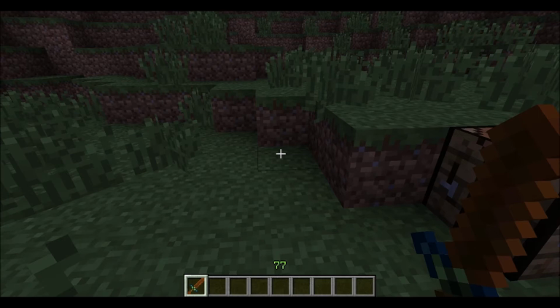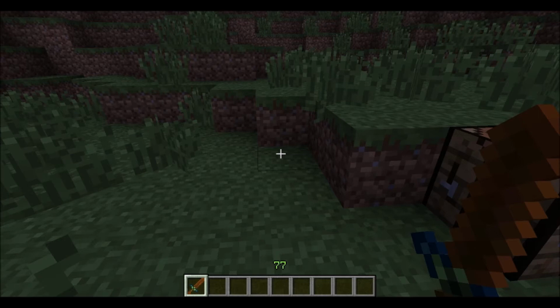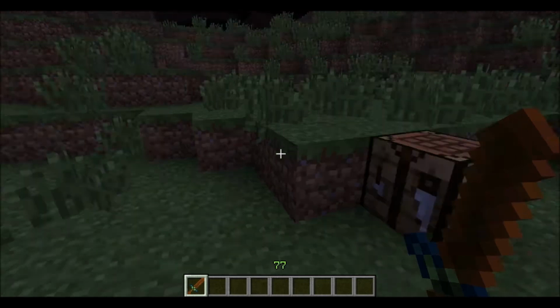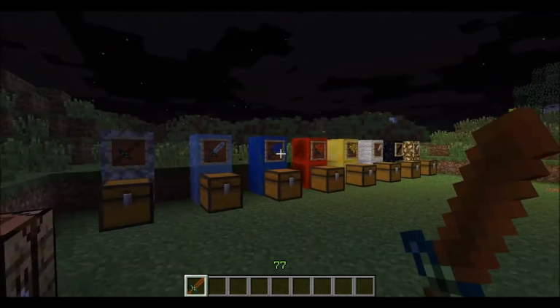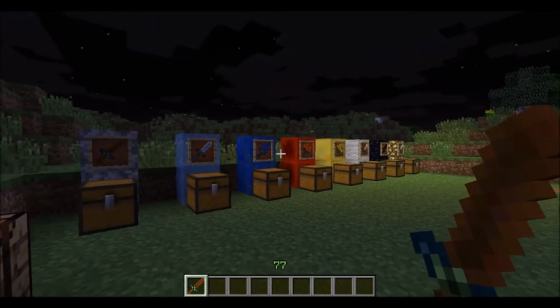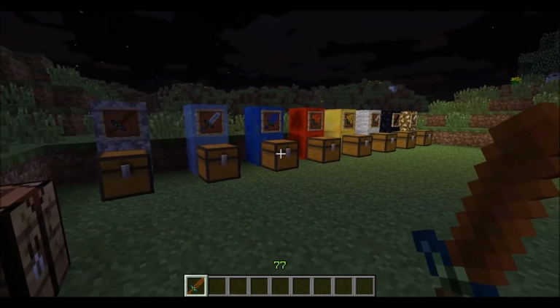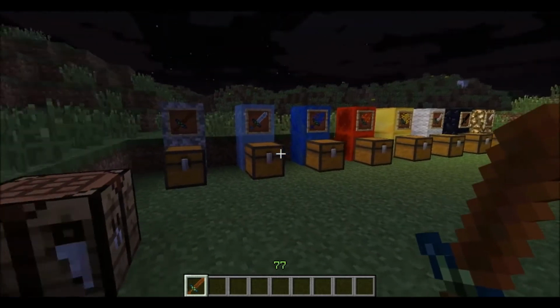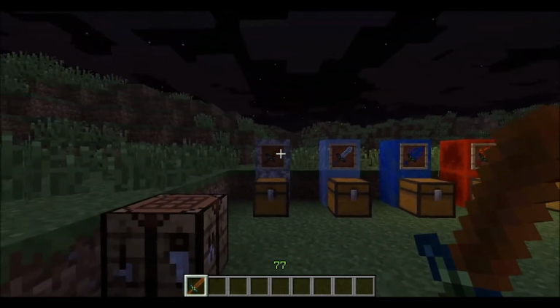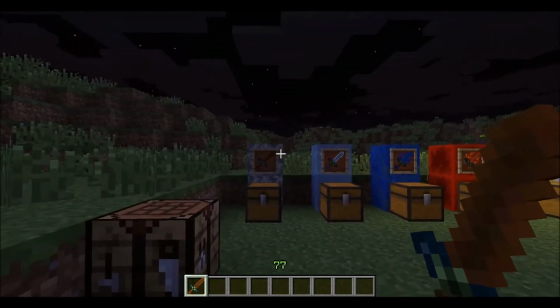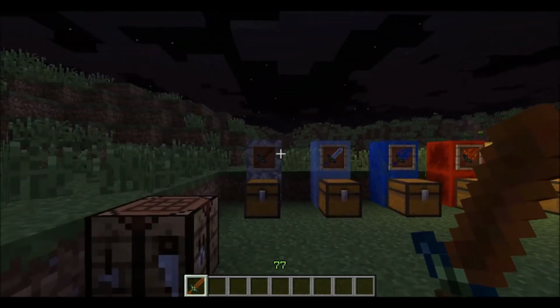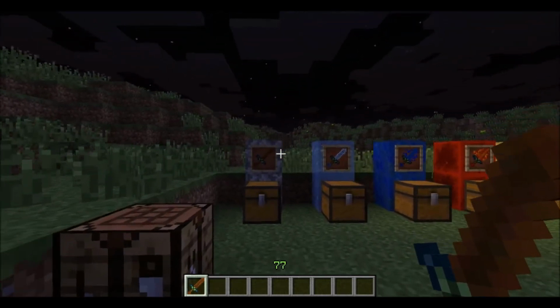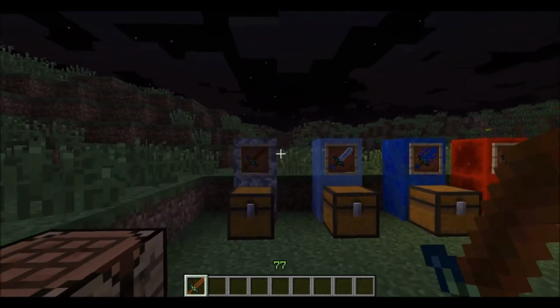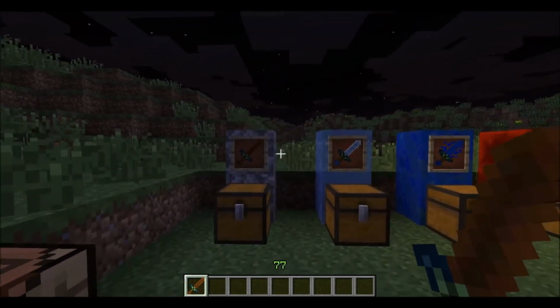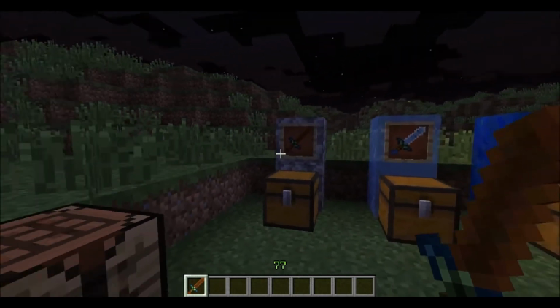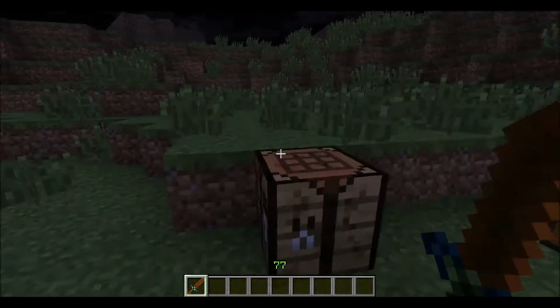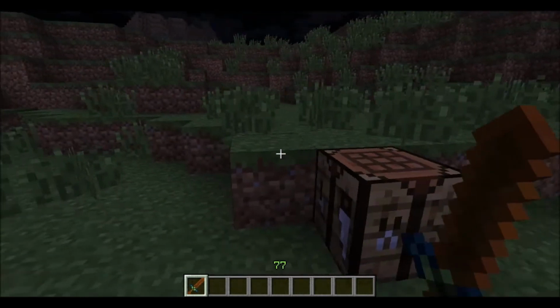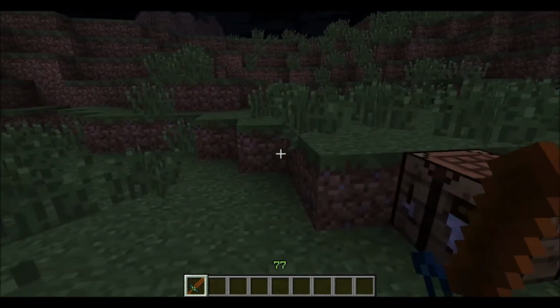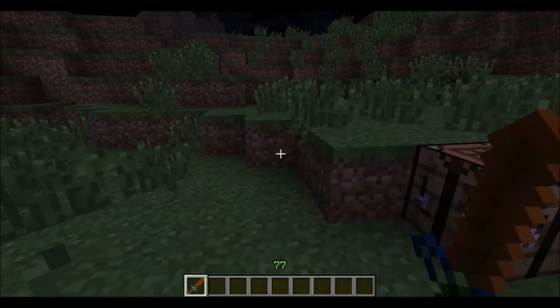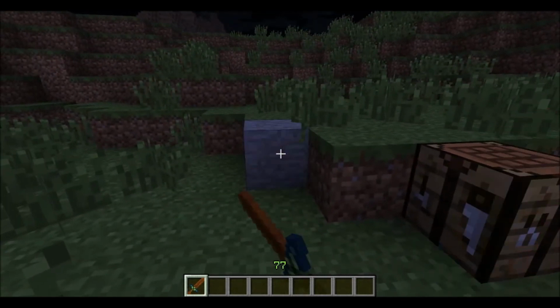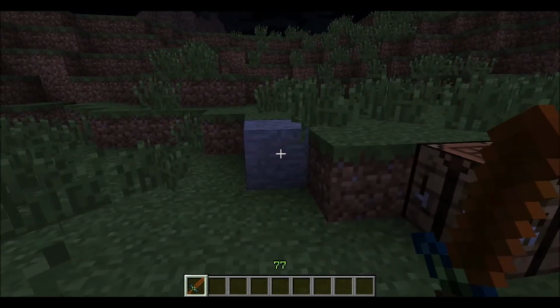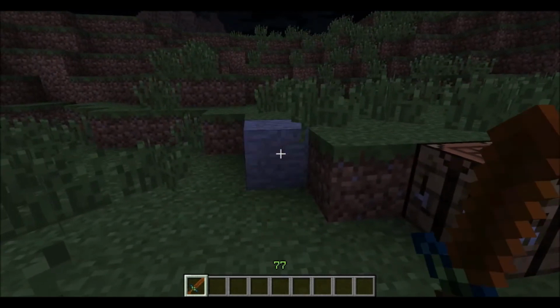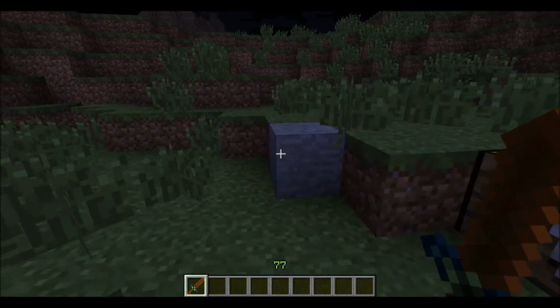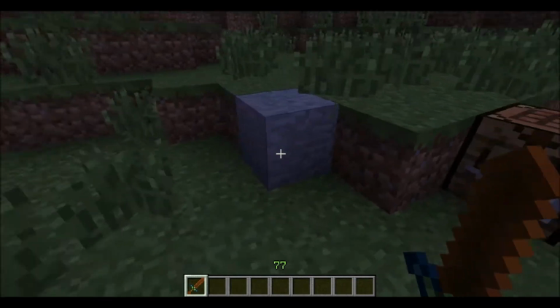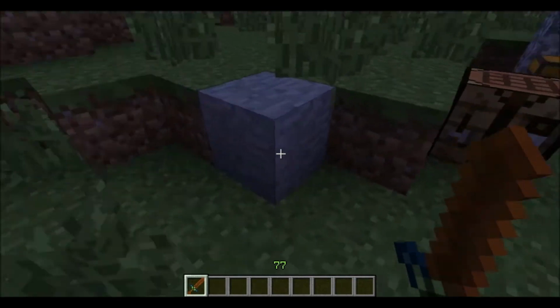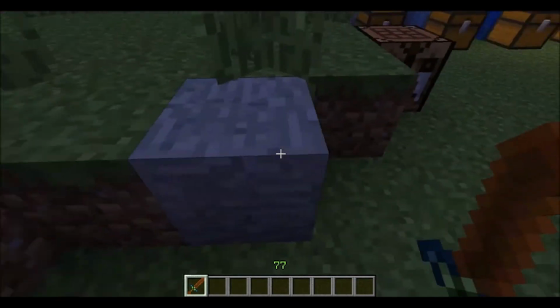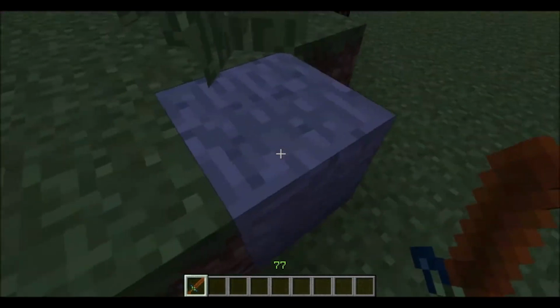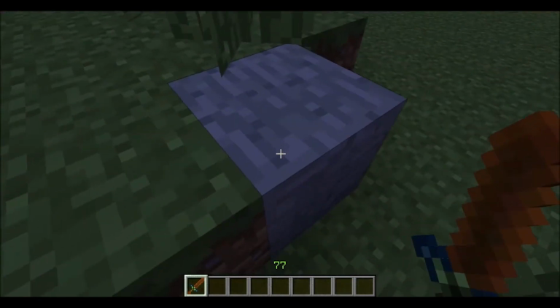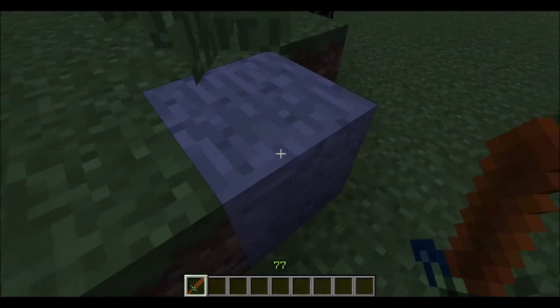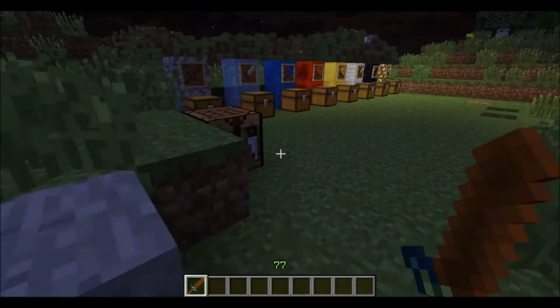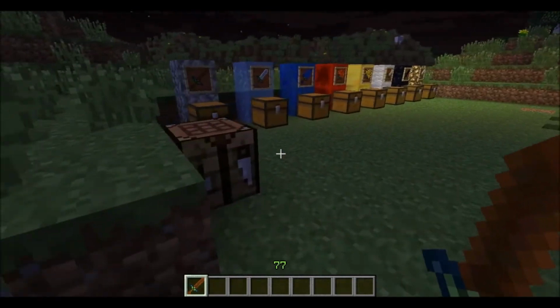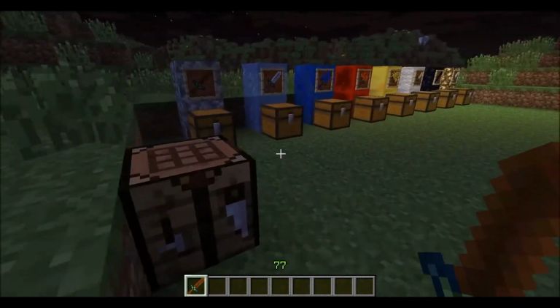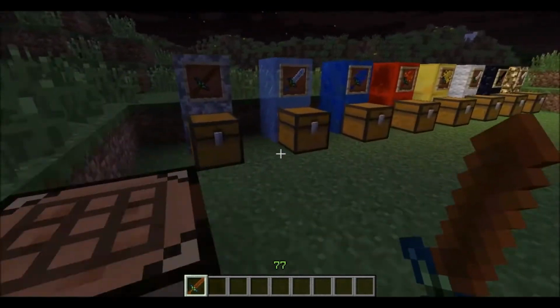But in this case, what the Earth sword does that makes it unique is it places a block of stone right there. Like, it's nothing special.